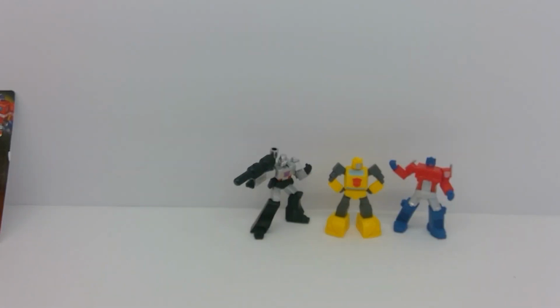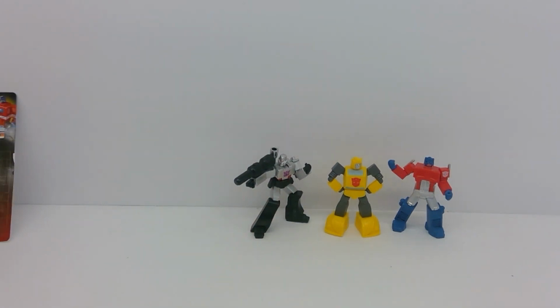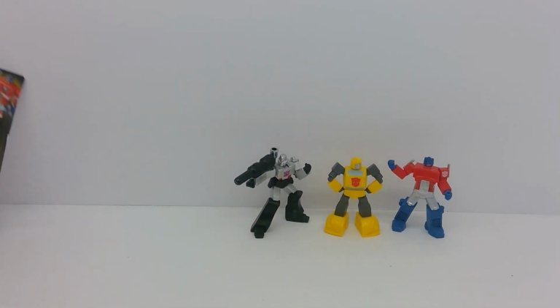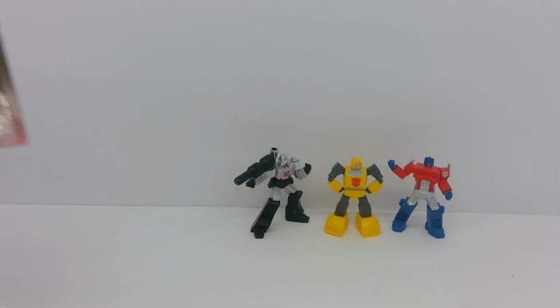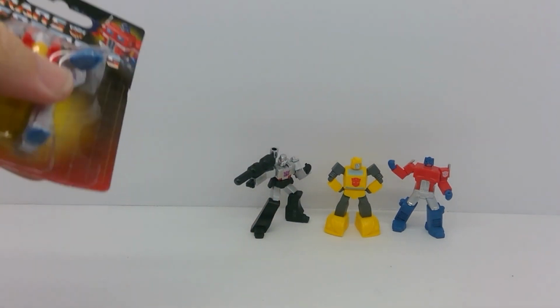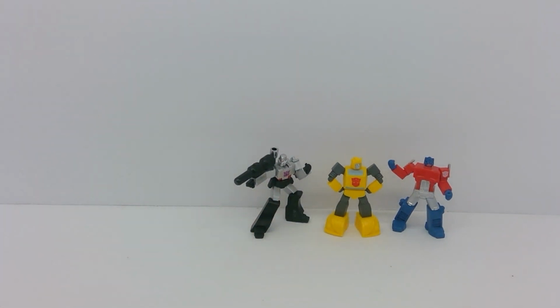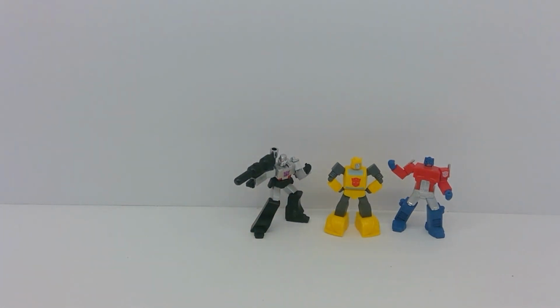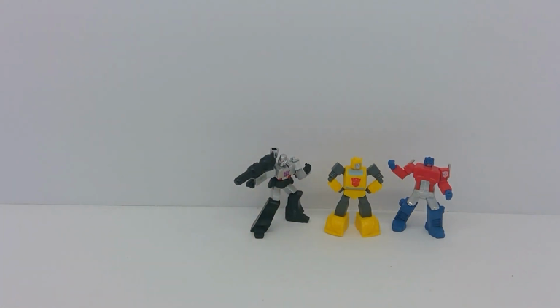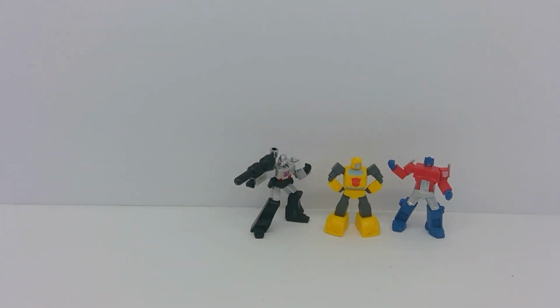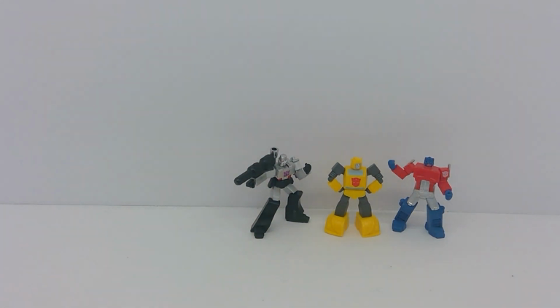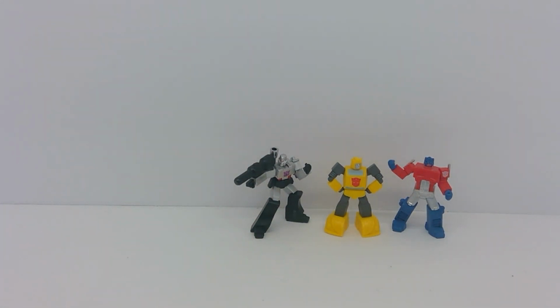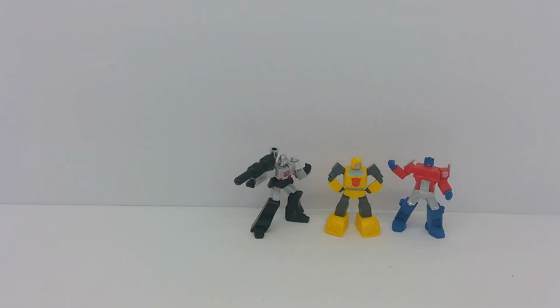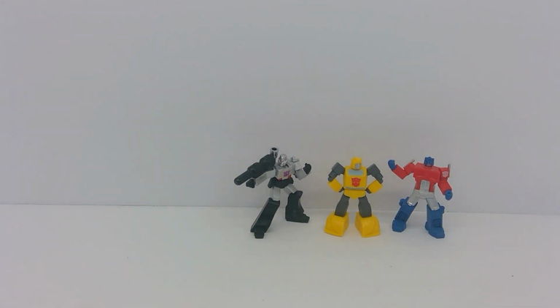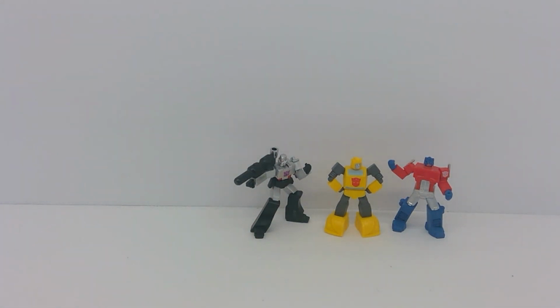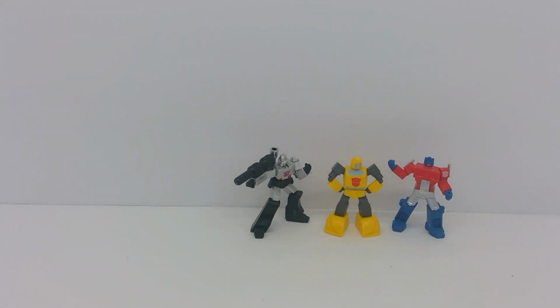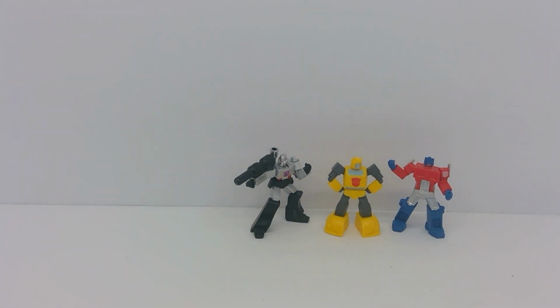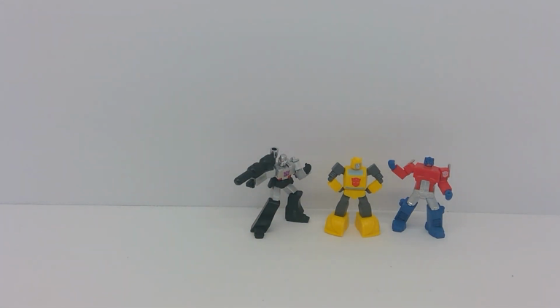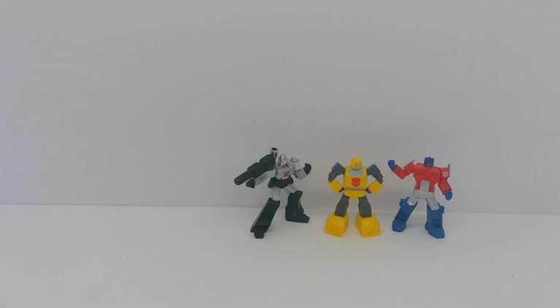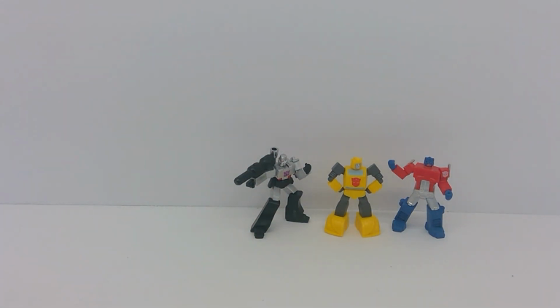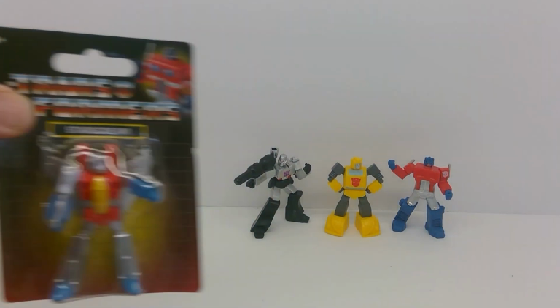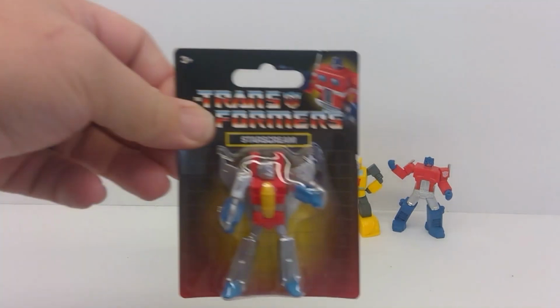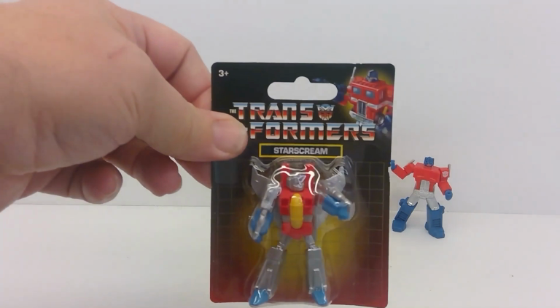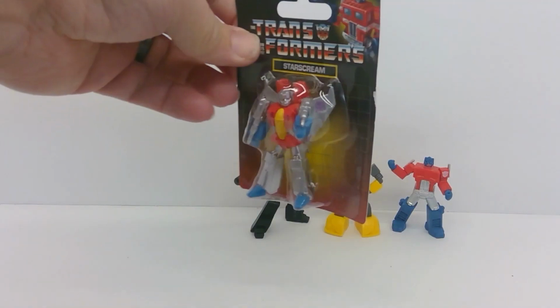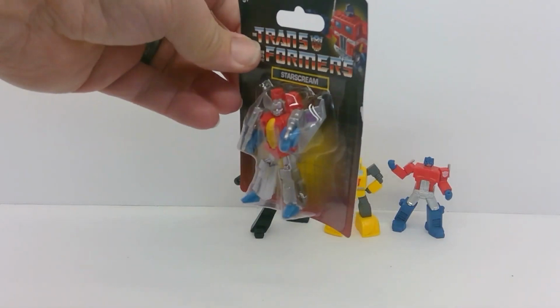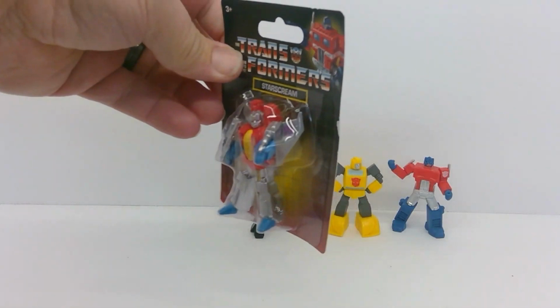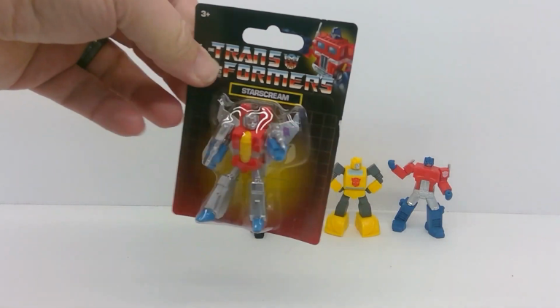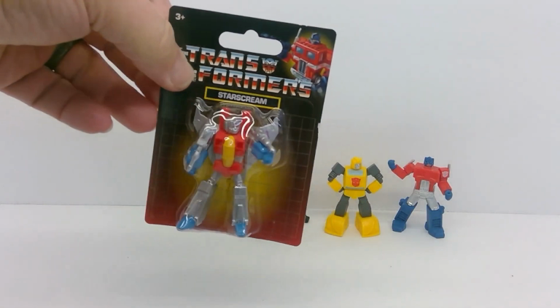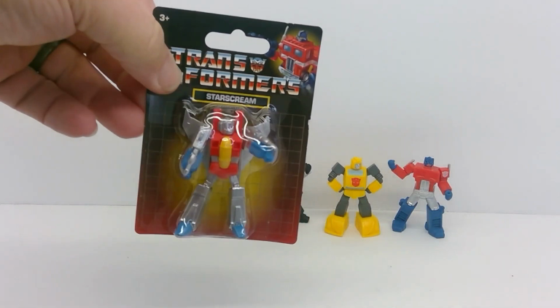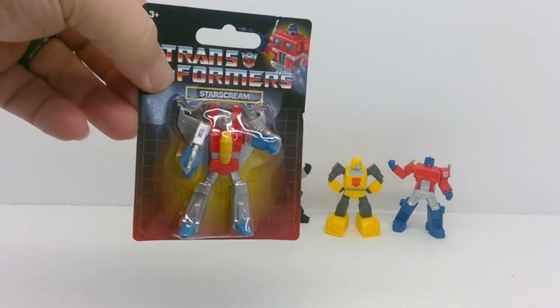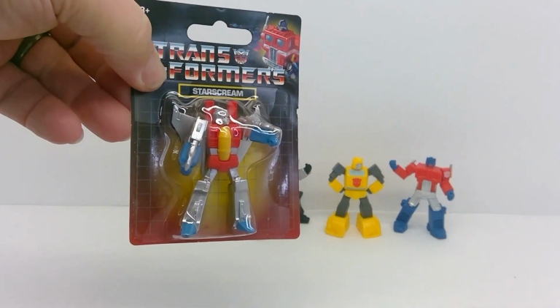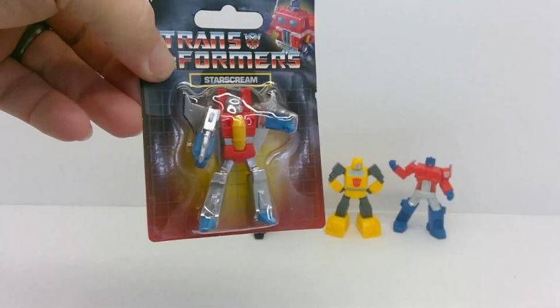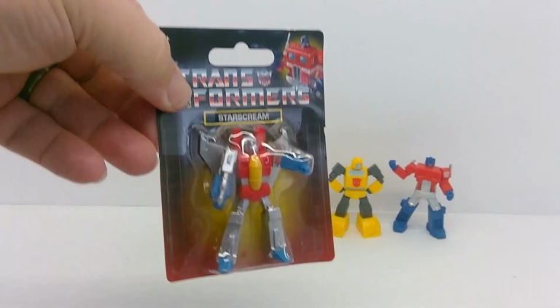Unlike the keychain version, this Megatron actually stands up. Very cool at $1.25. Now we'll do Starscream.